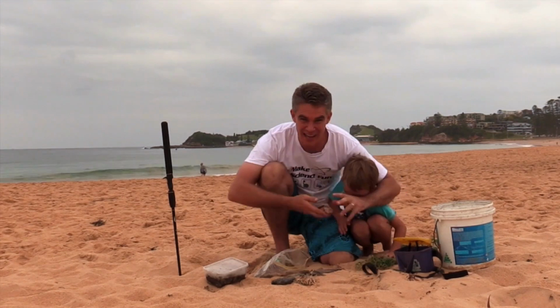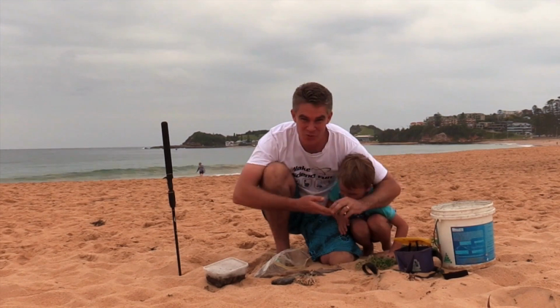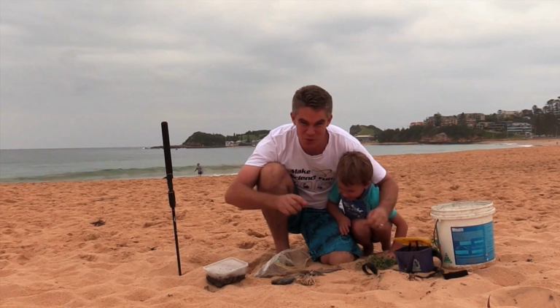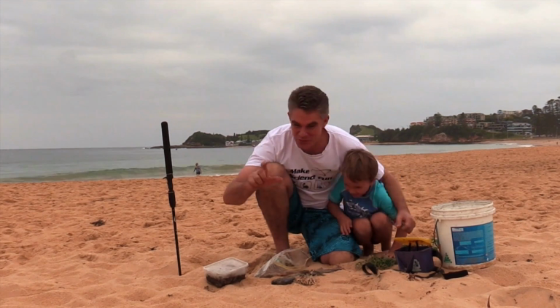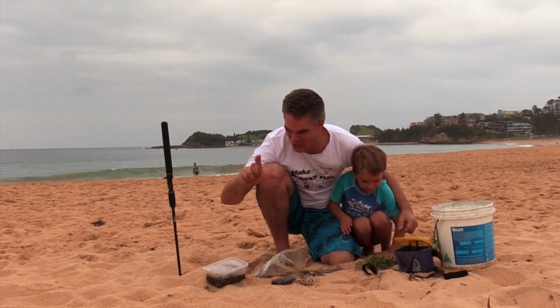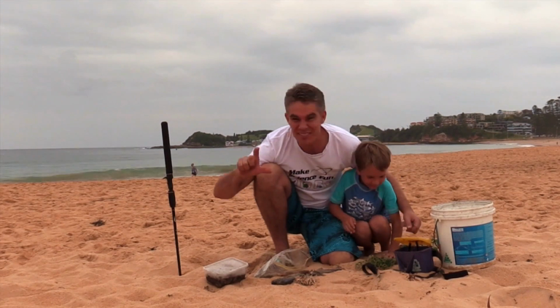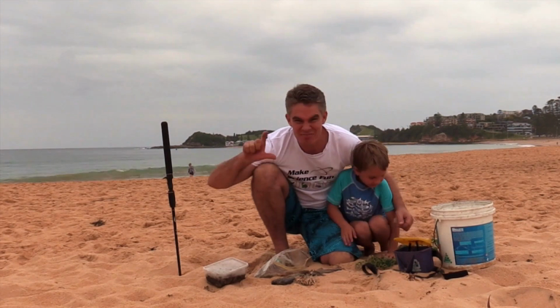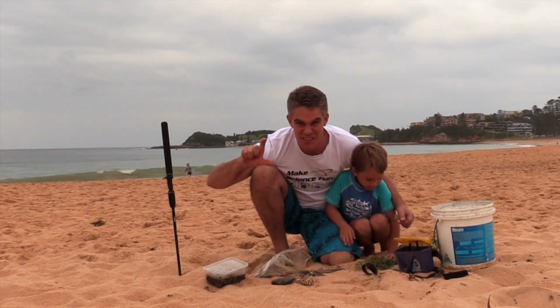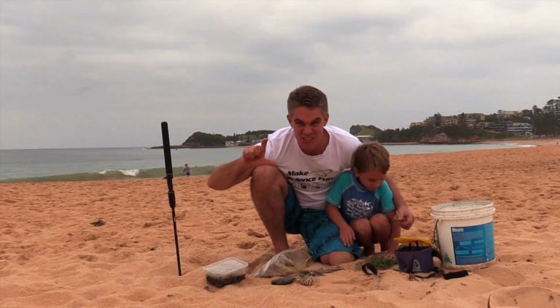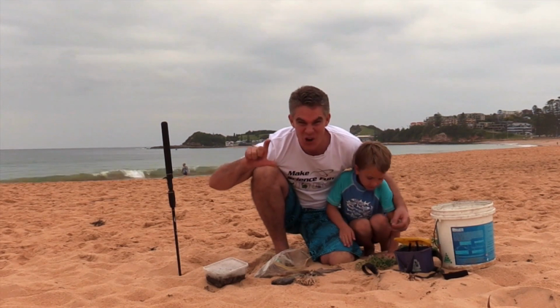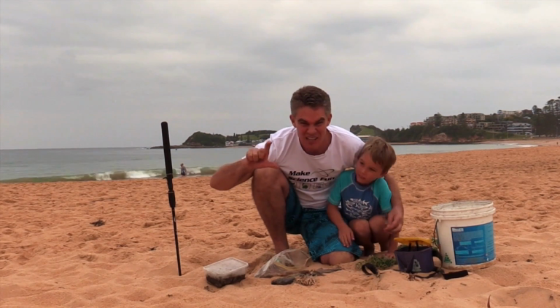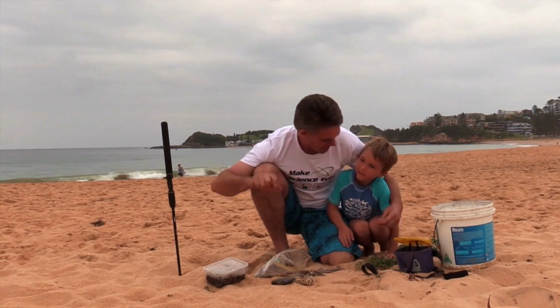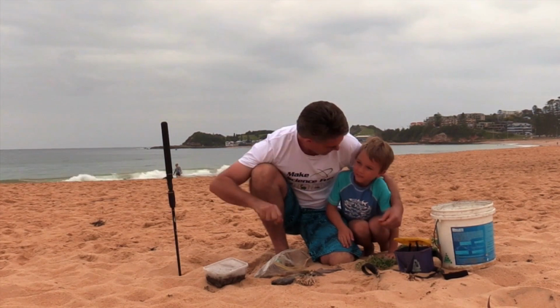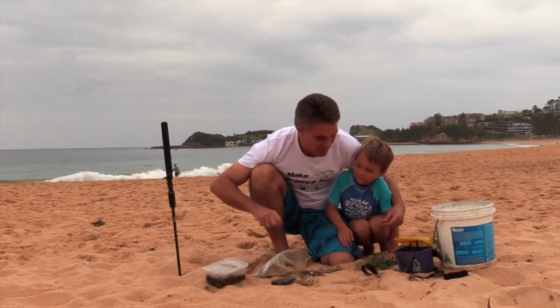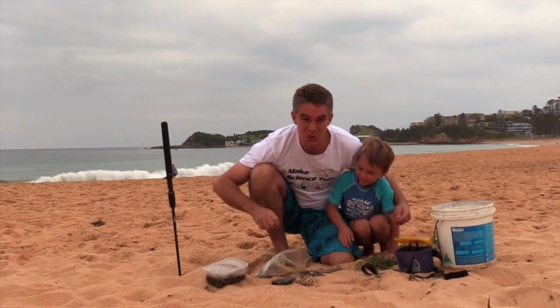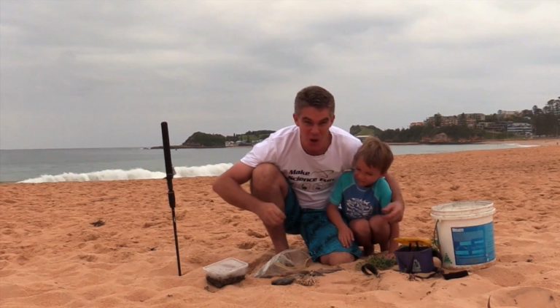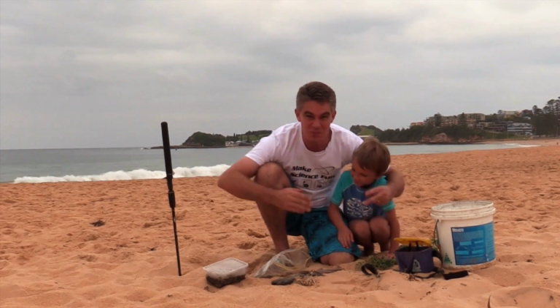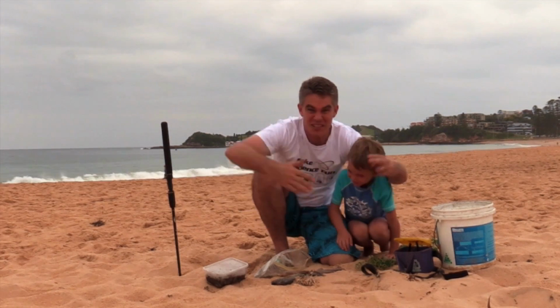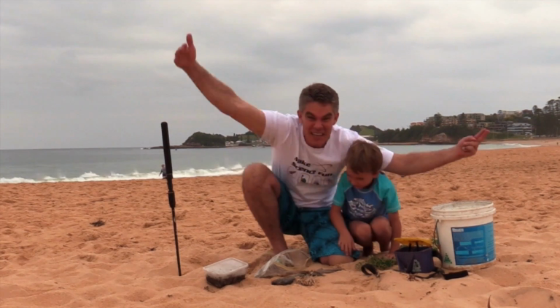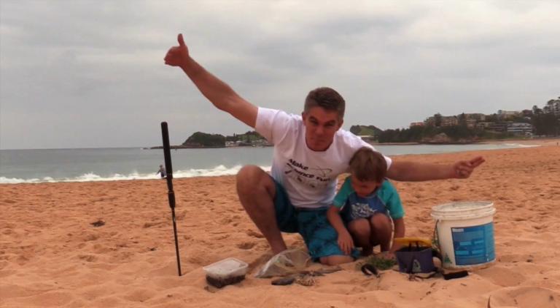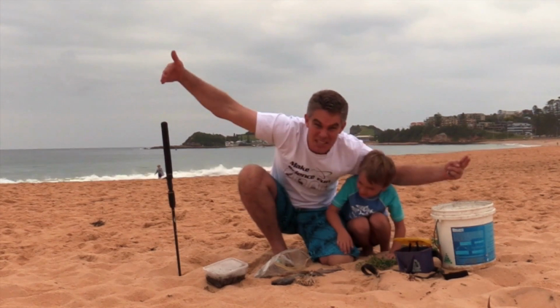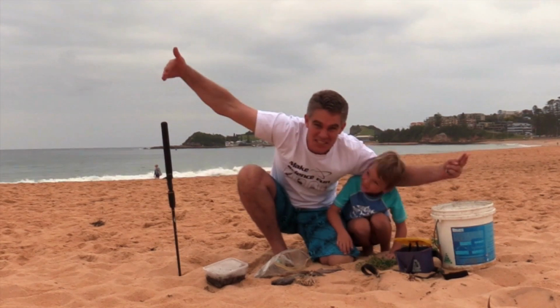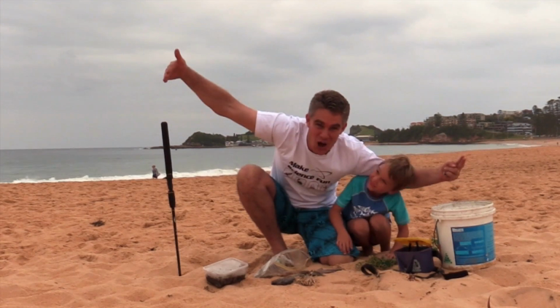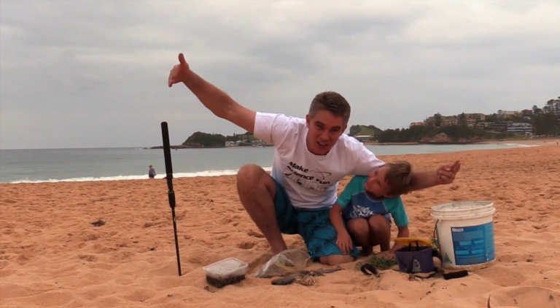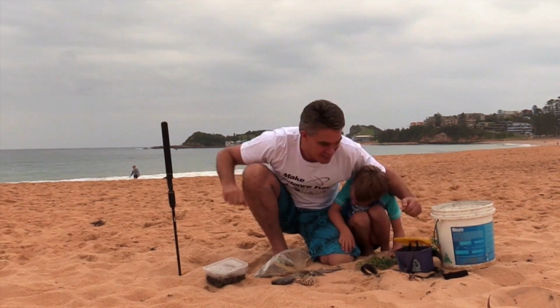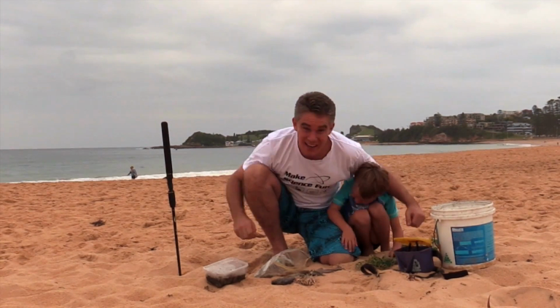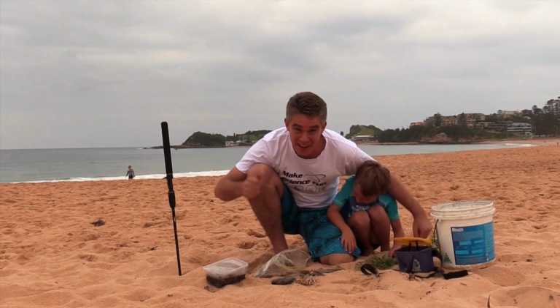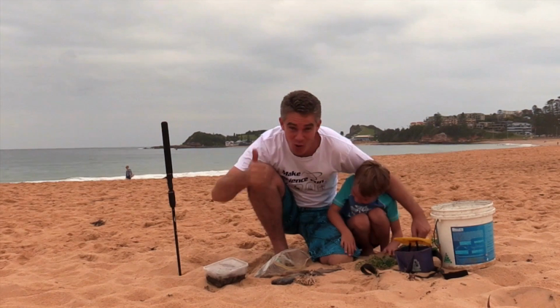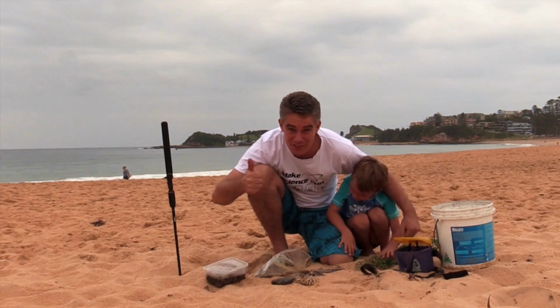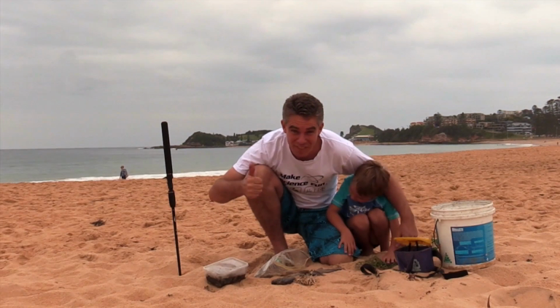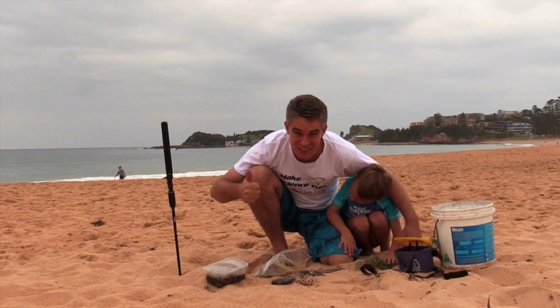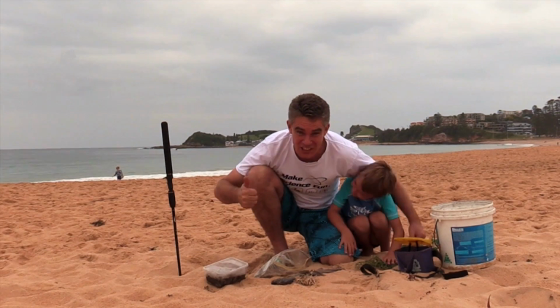Garden worms are like this long. Beach worms can be this long. And they're awesome for fishing.